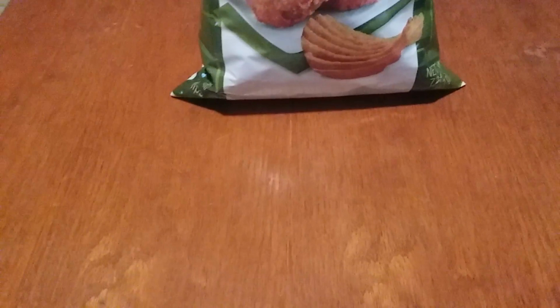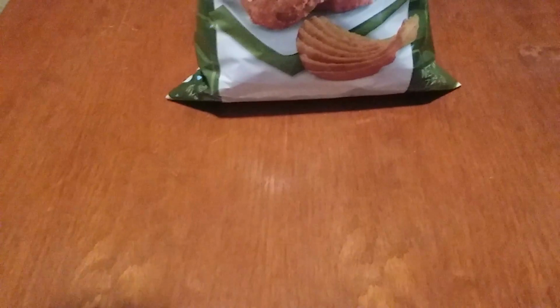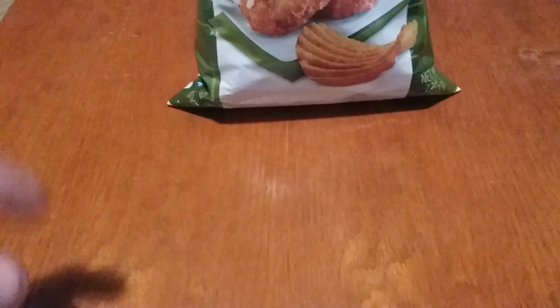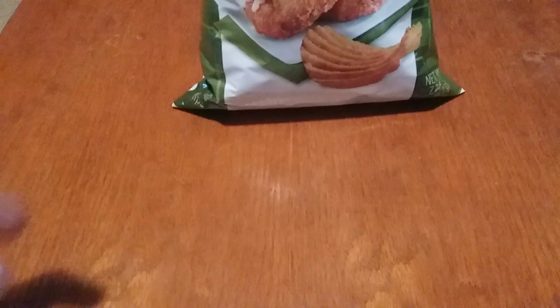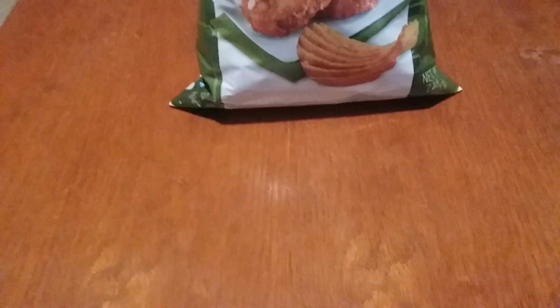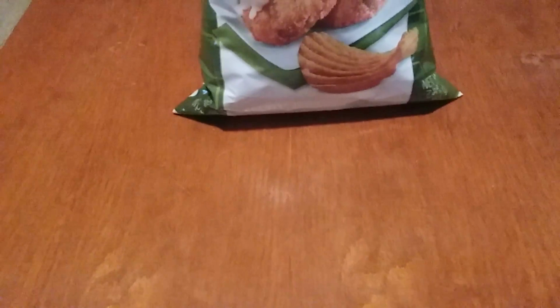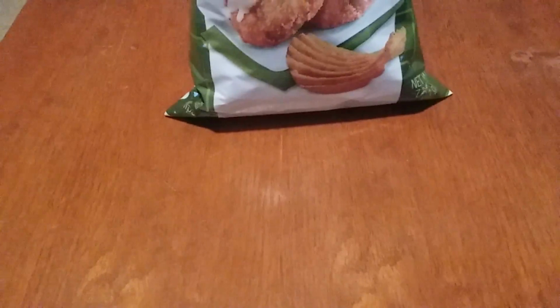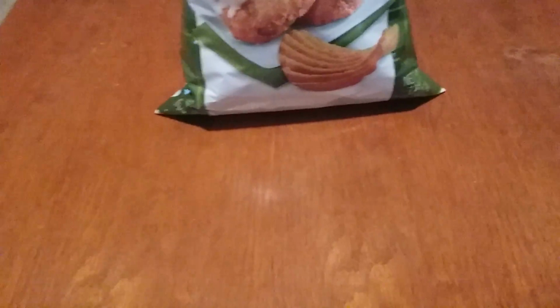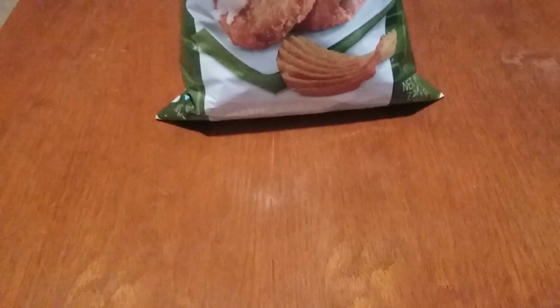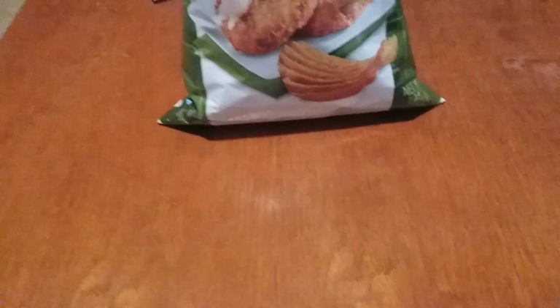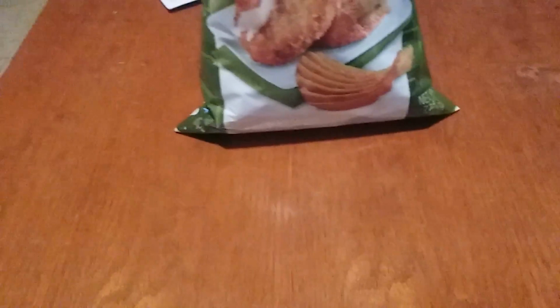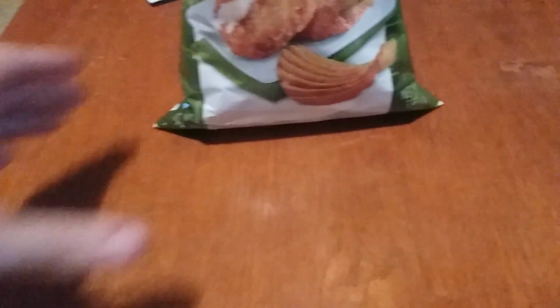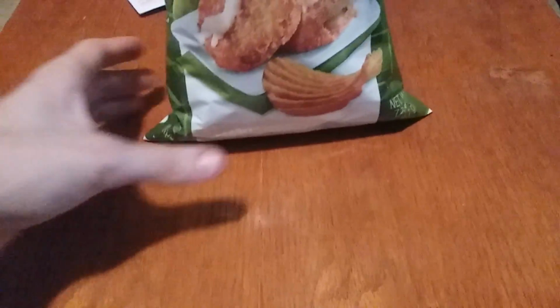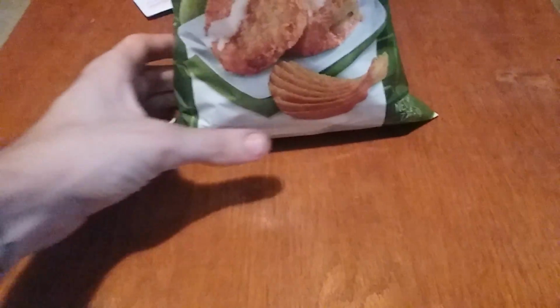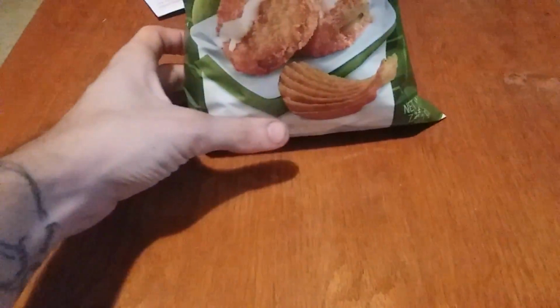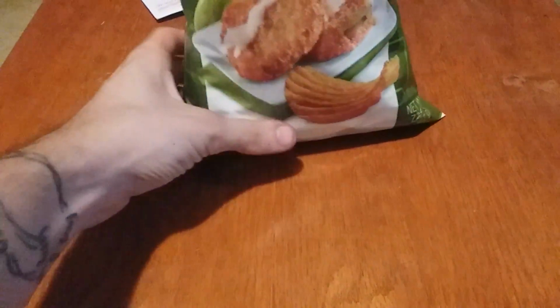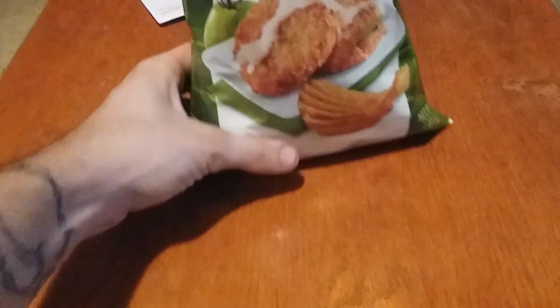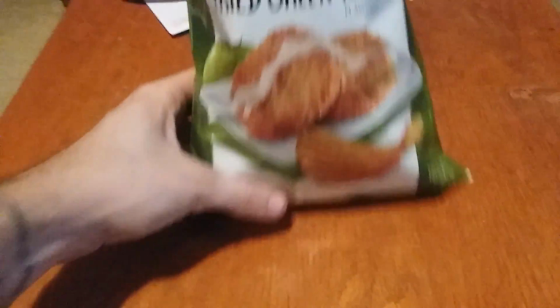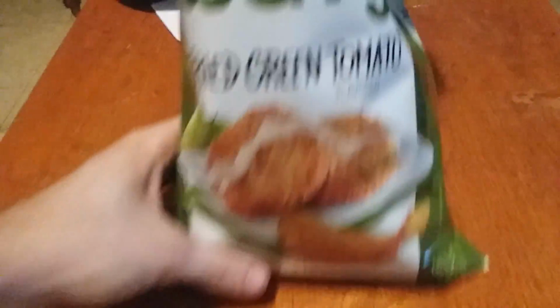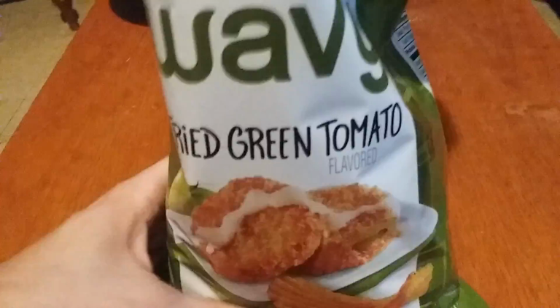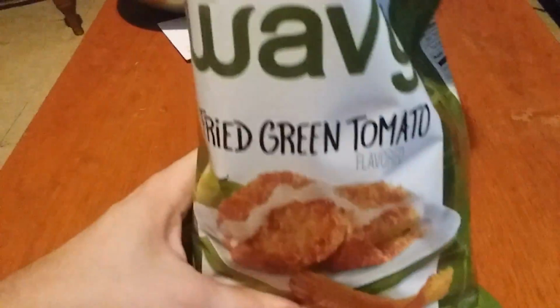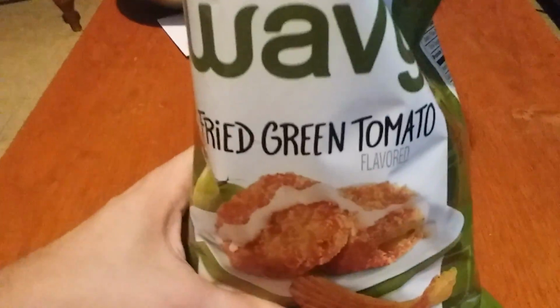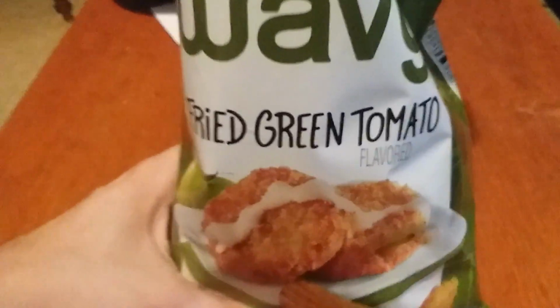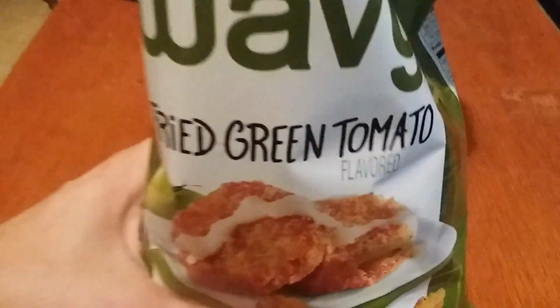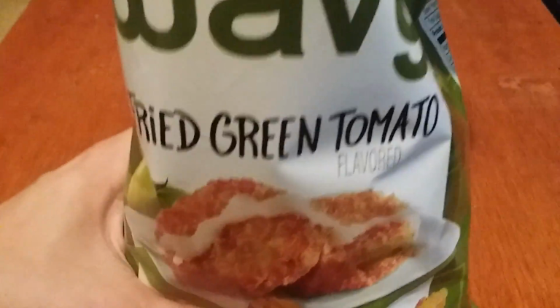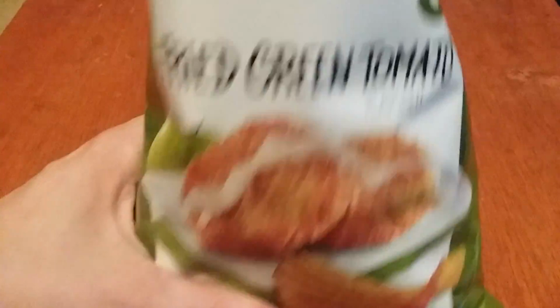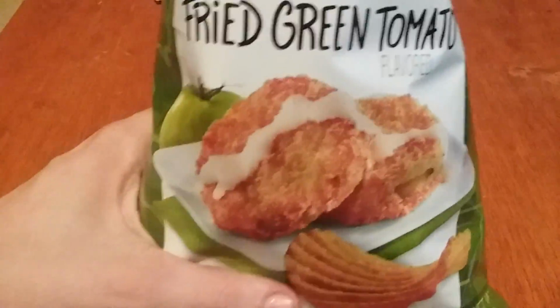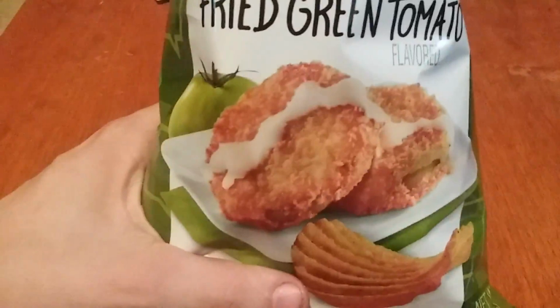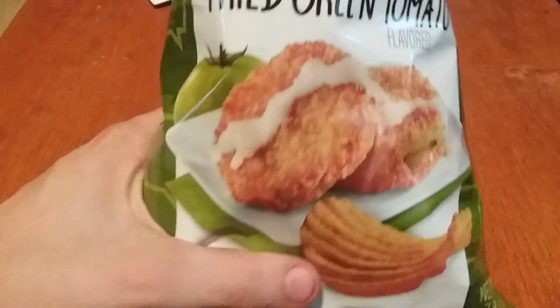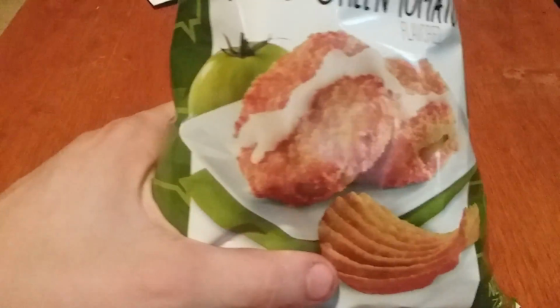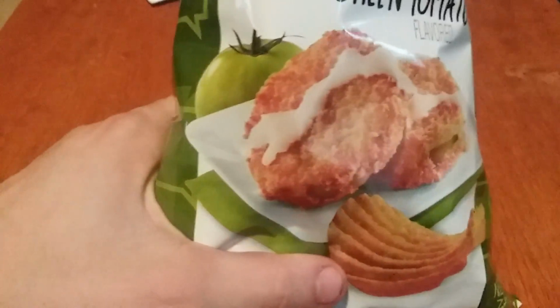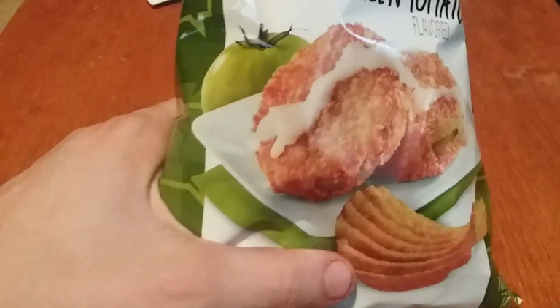The everything bagel ones are kettle cooked, so all three flavors are different types of chip styles.